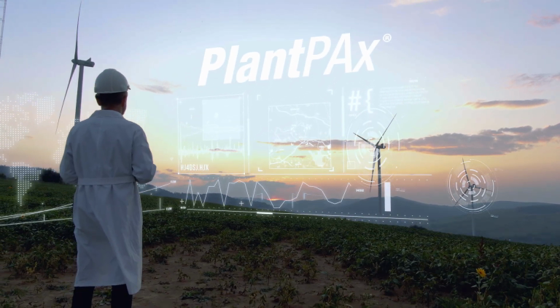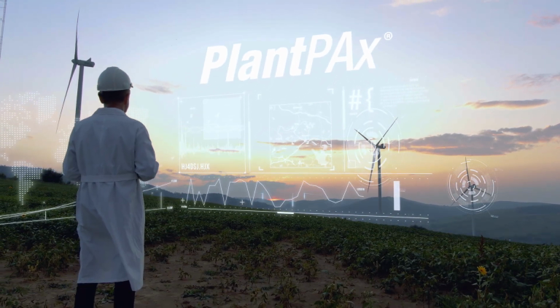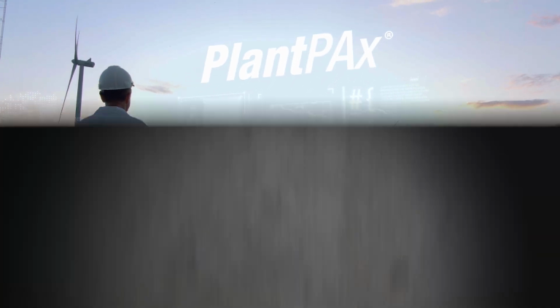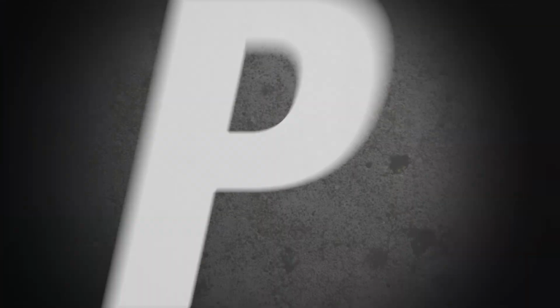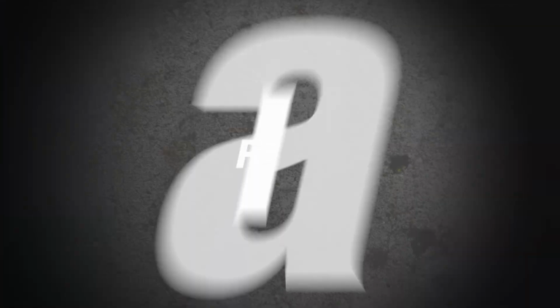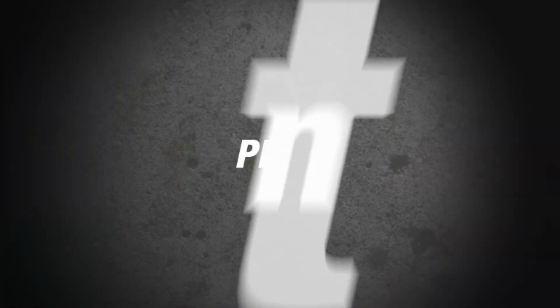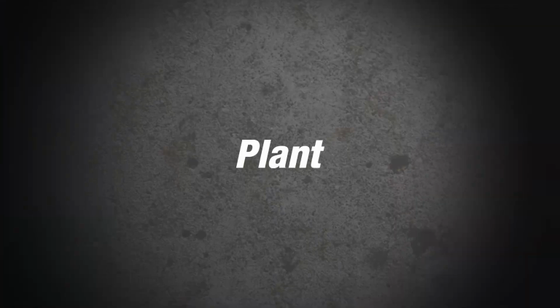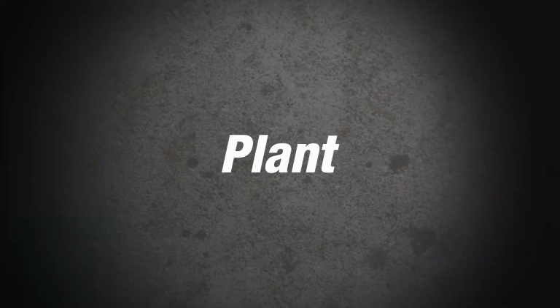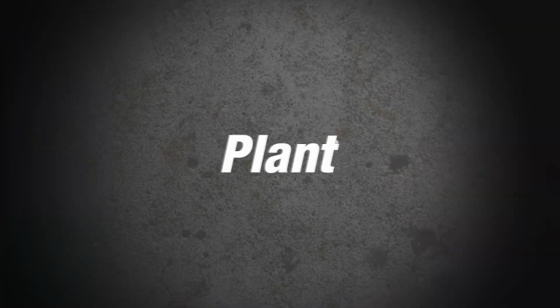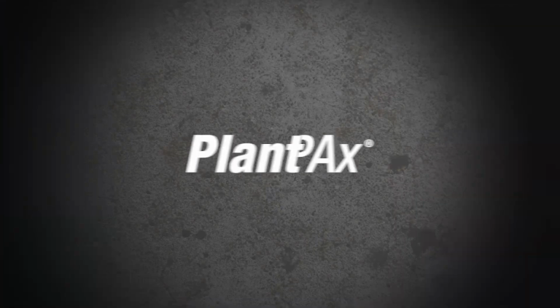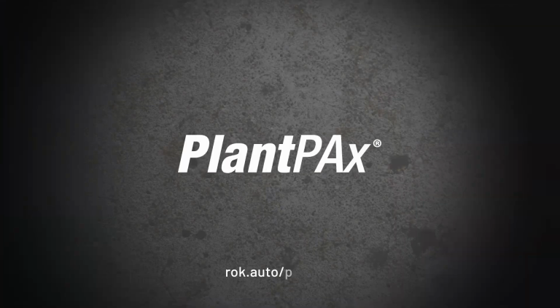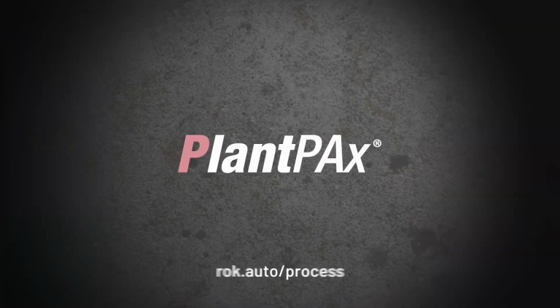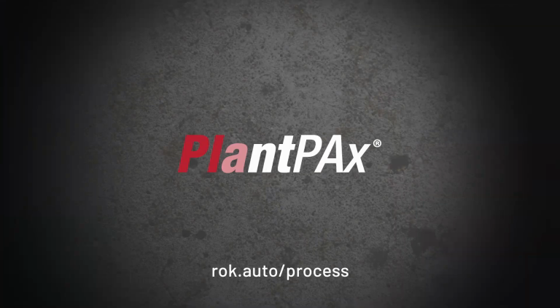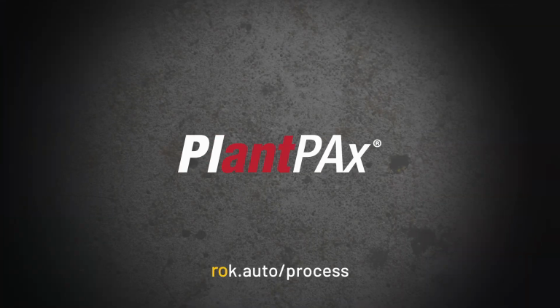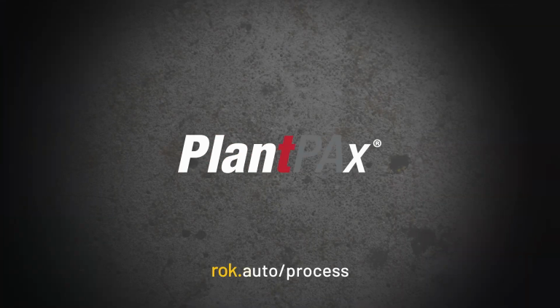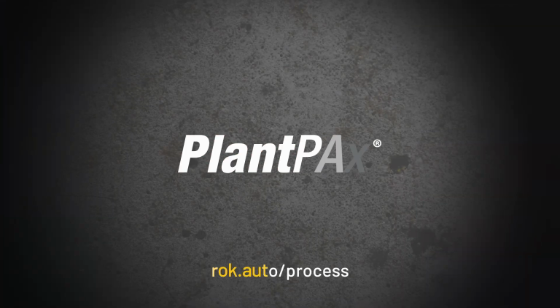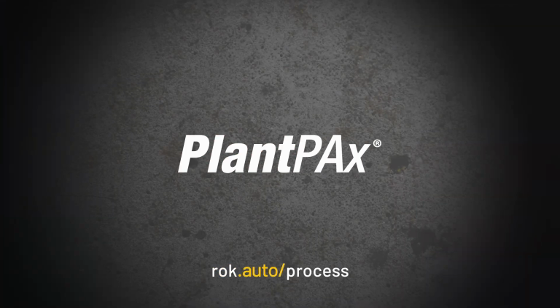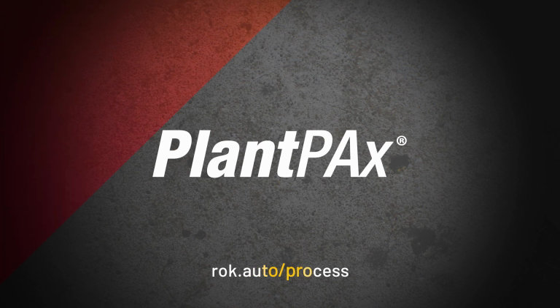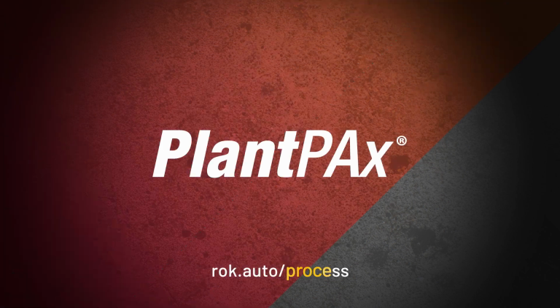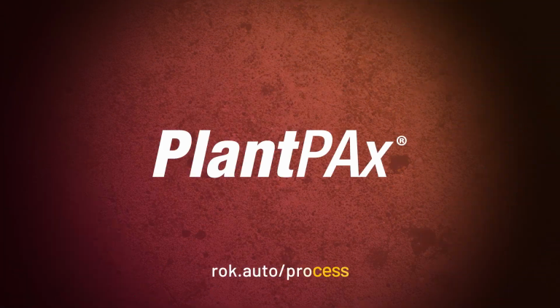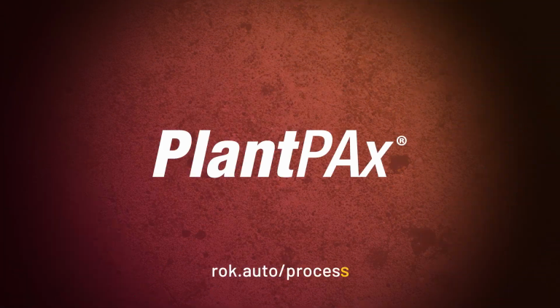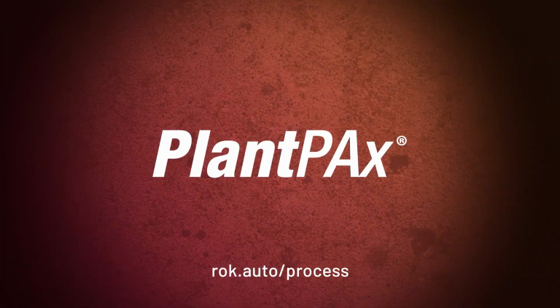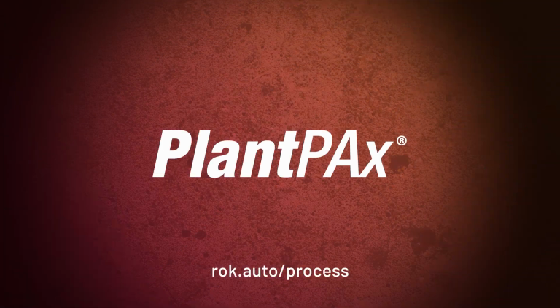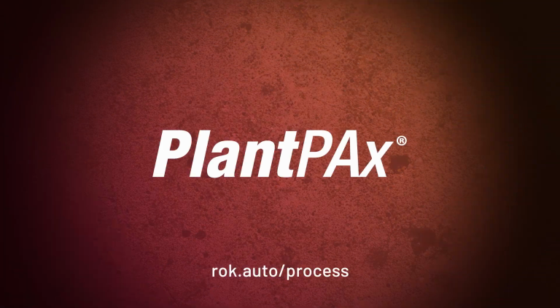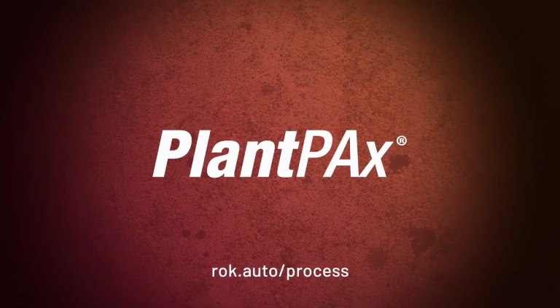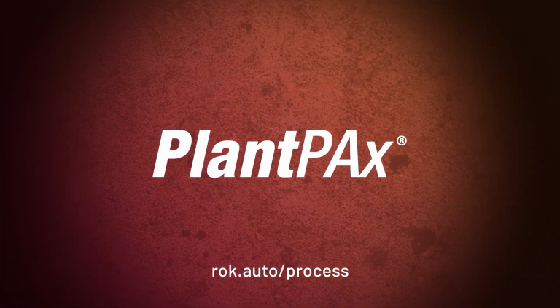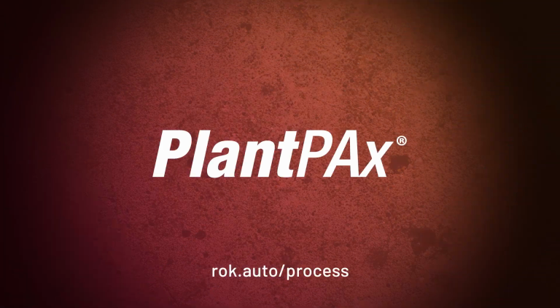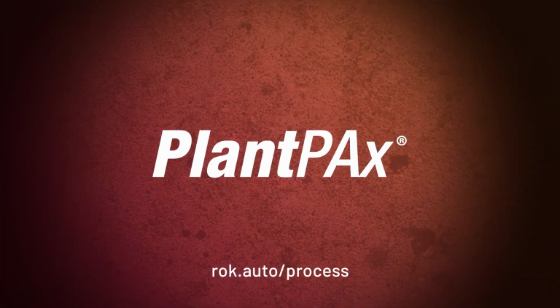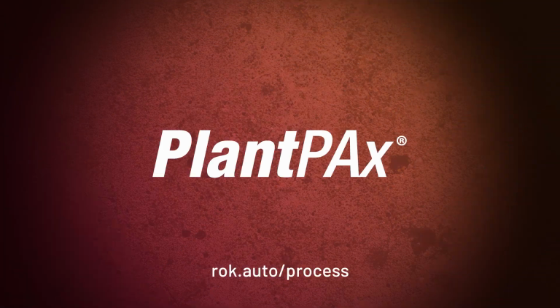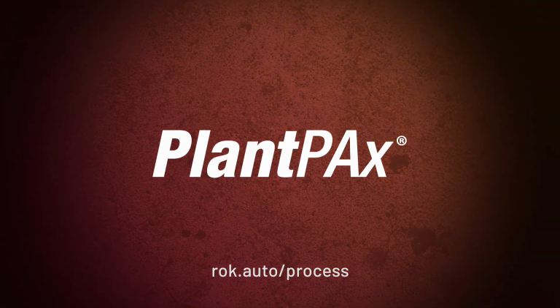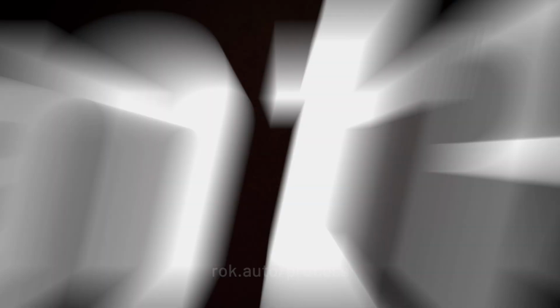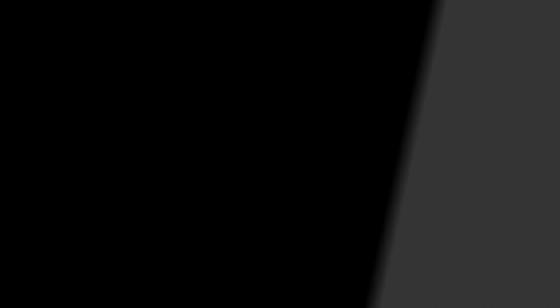For more information, visit rockwellautomation.com.